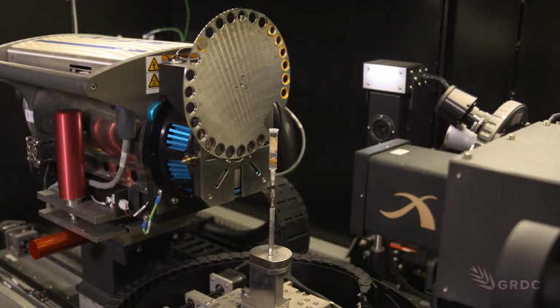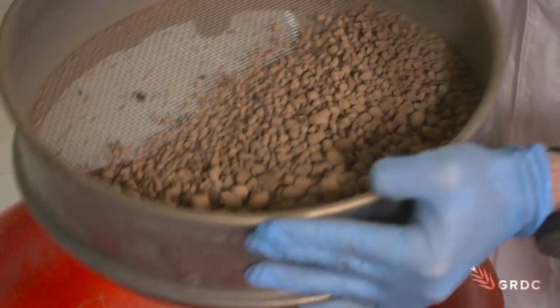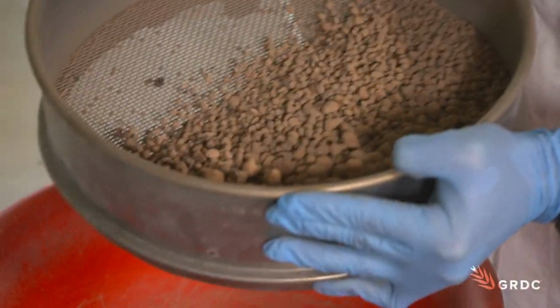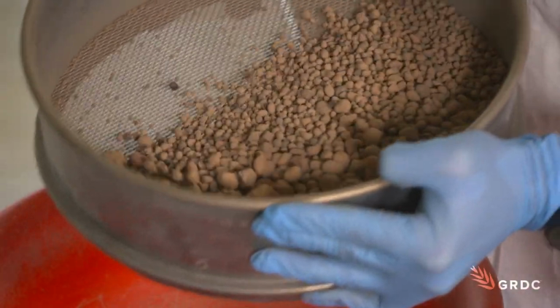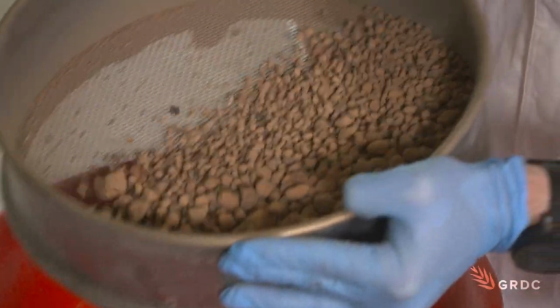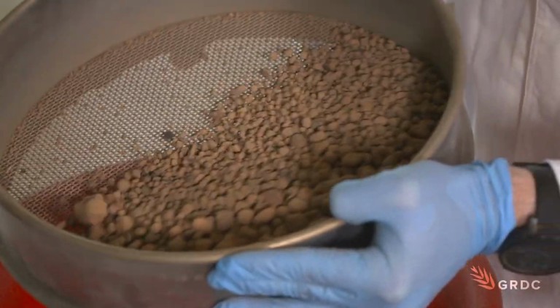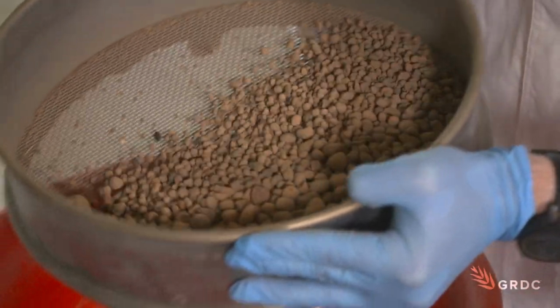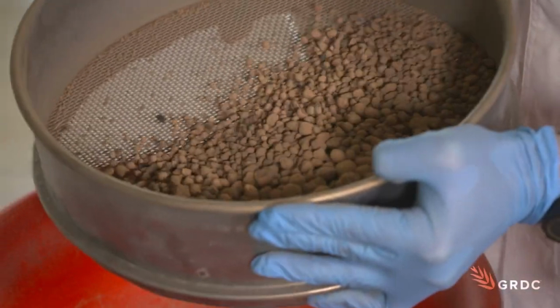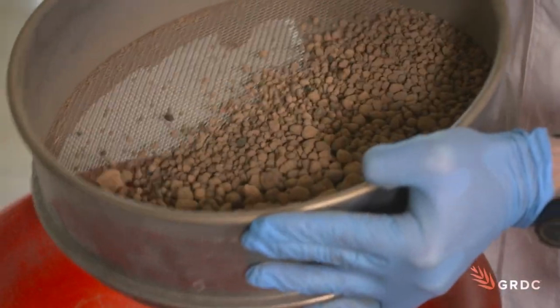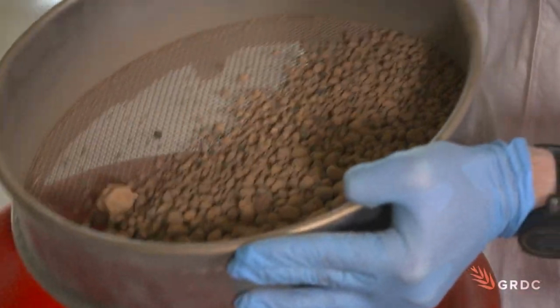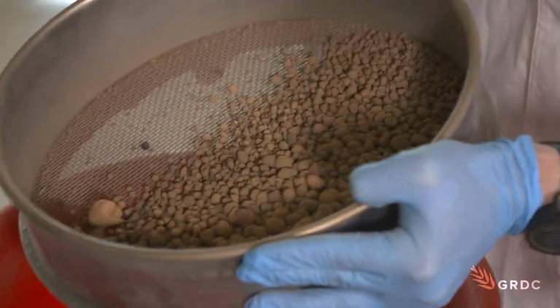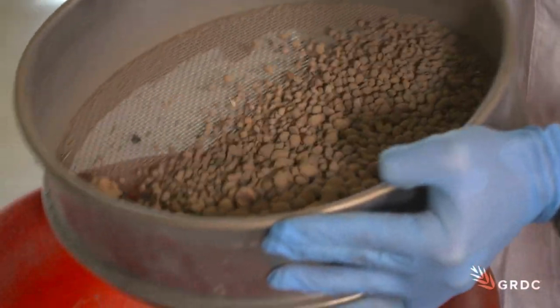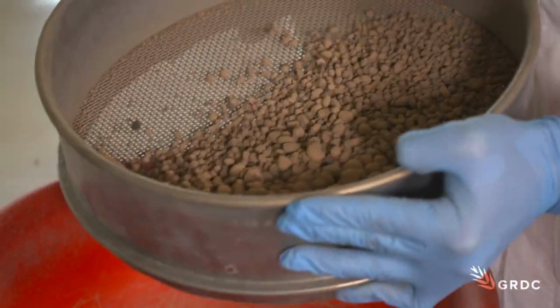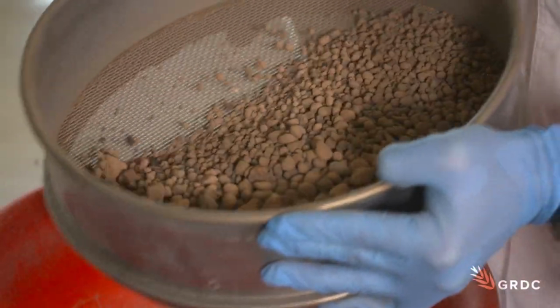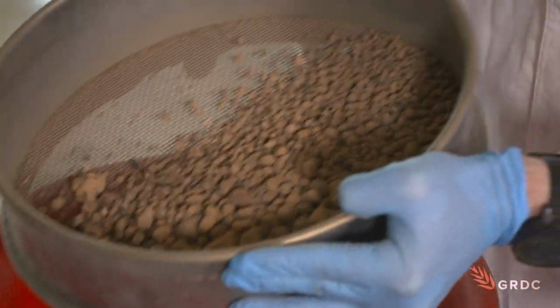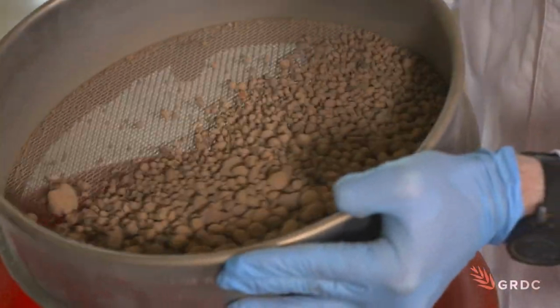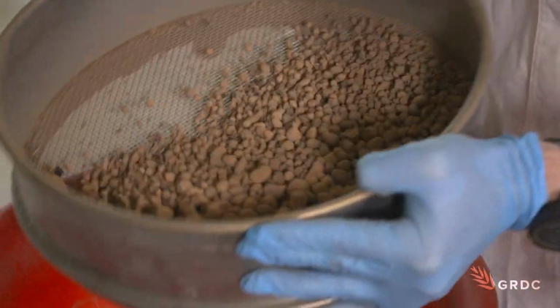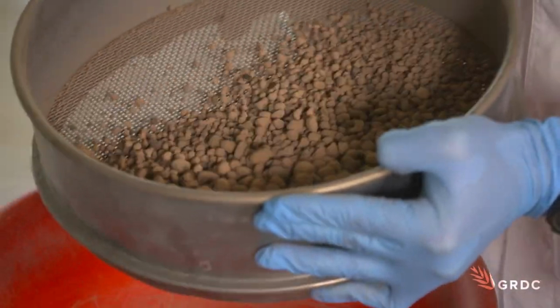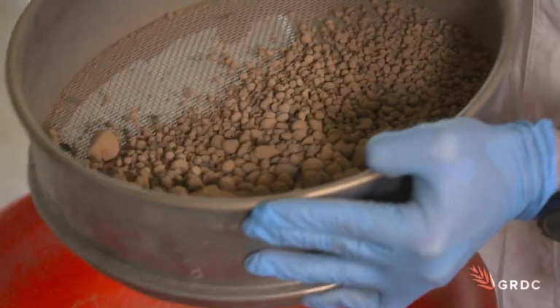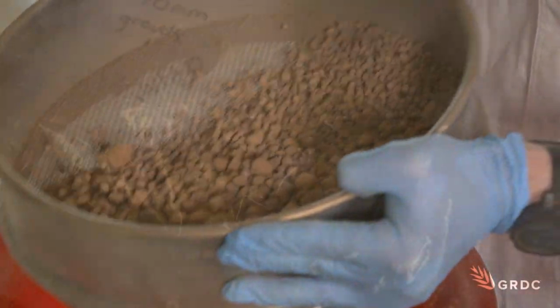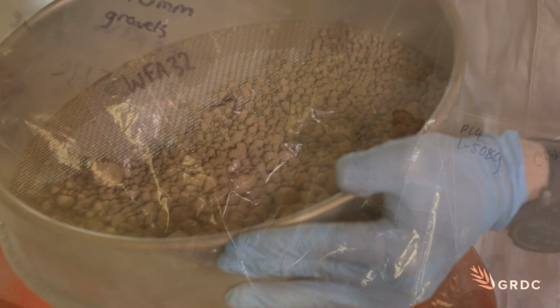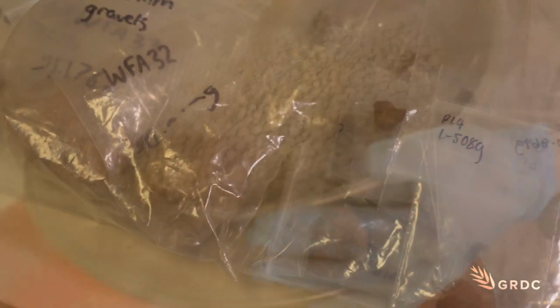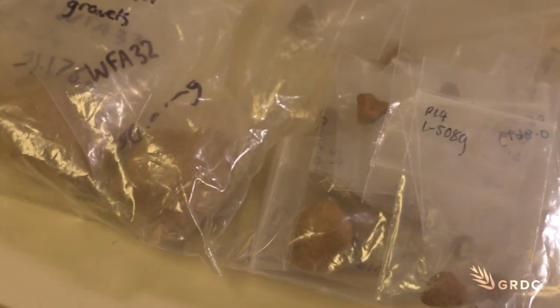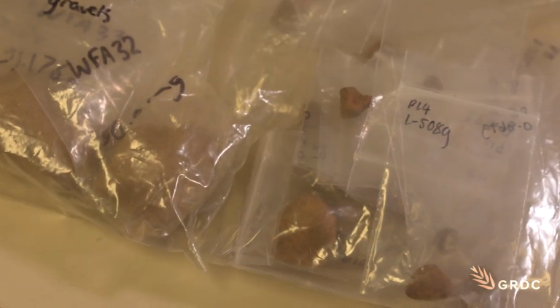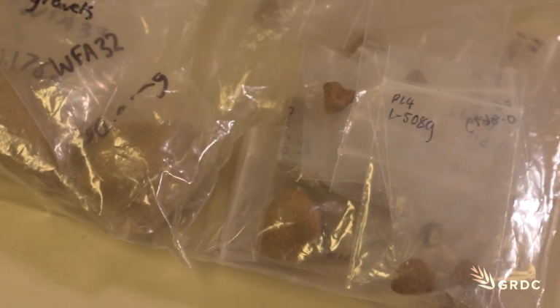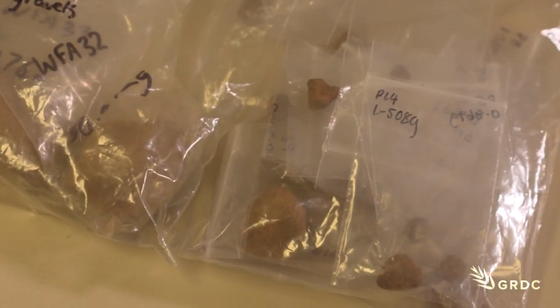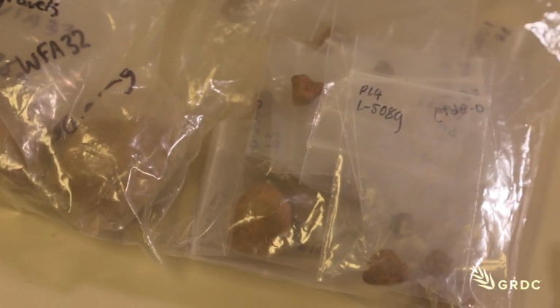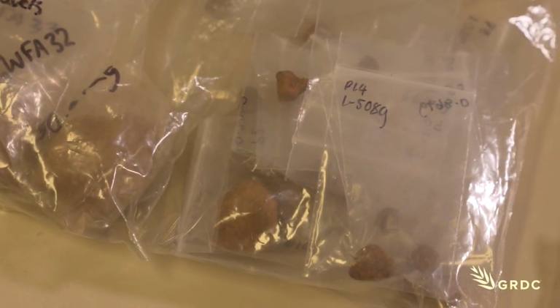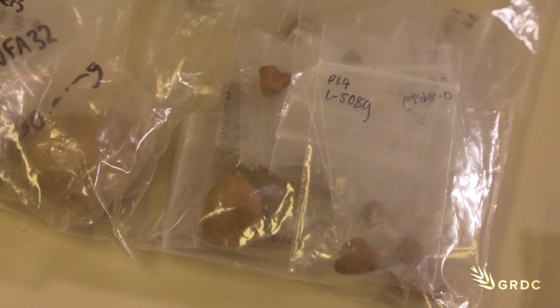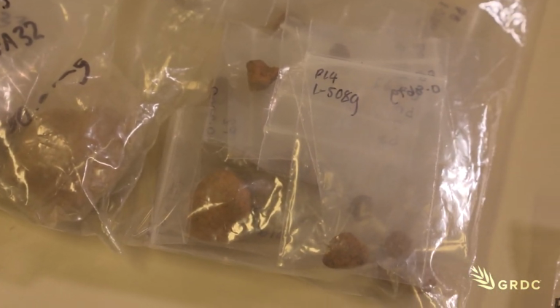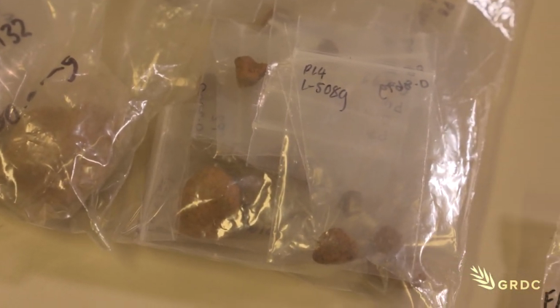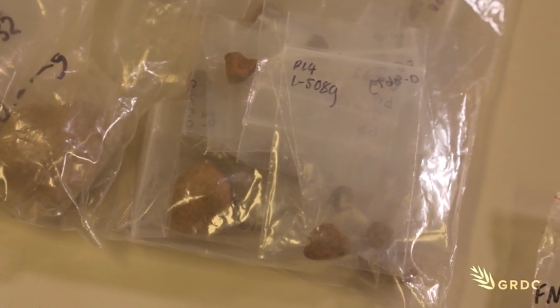Historically, ironstone gravels have been neglected, even rejected by growers, and subjected to limited scientific studies.